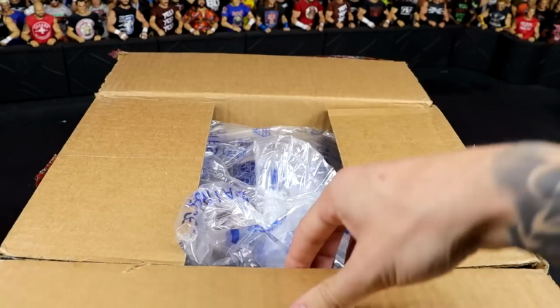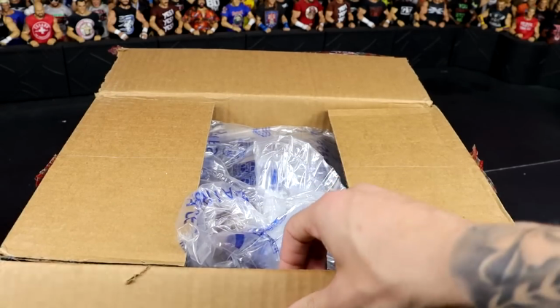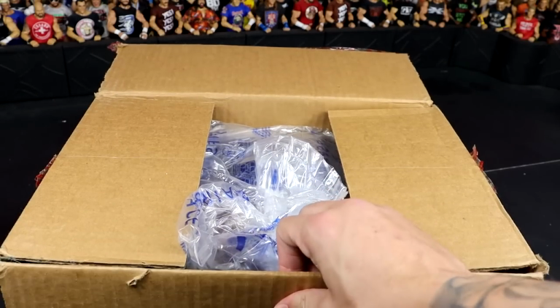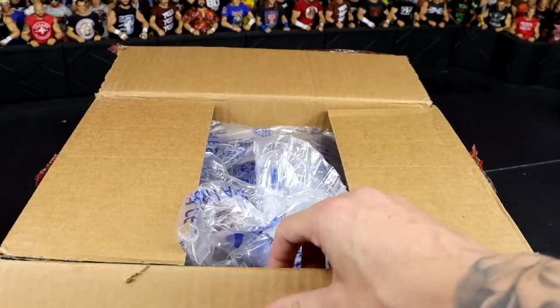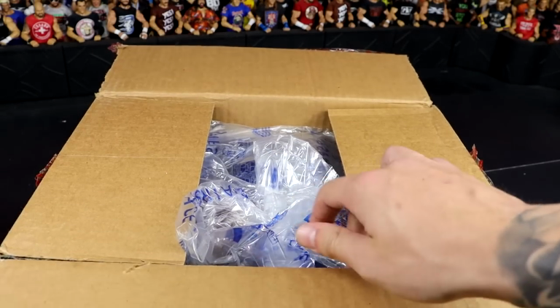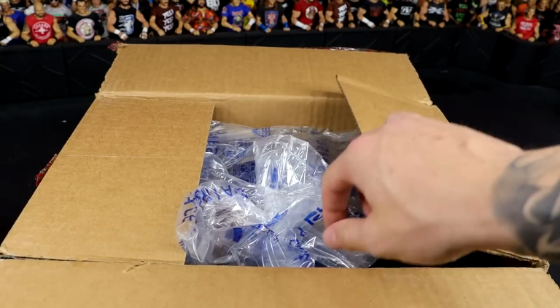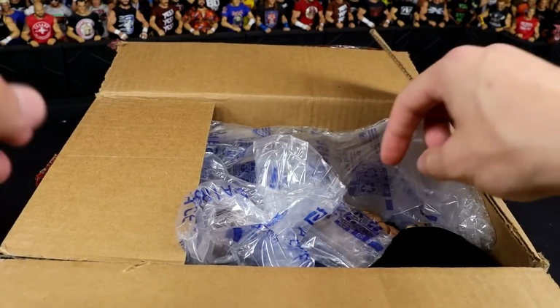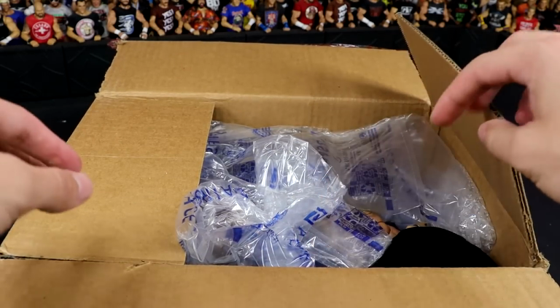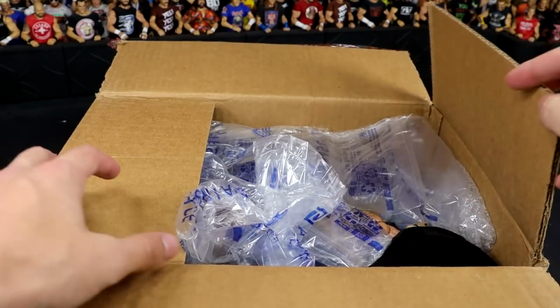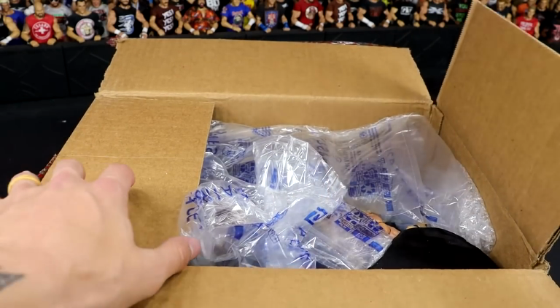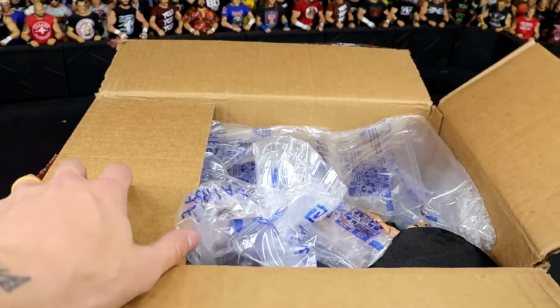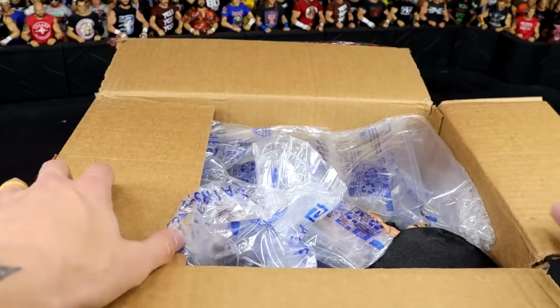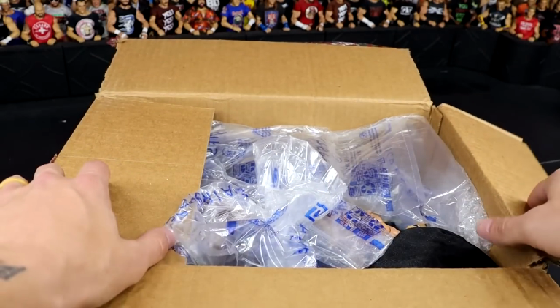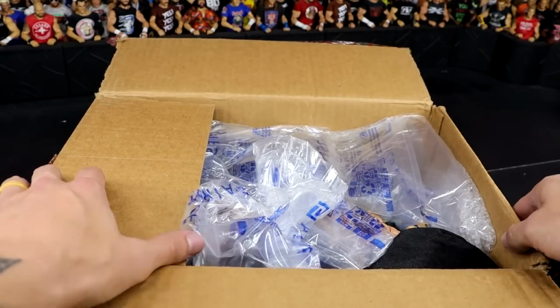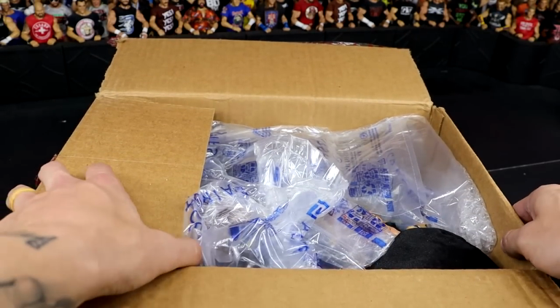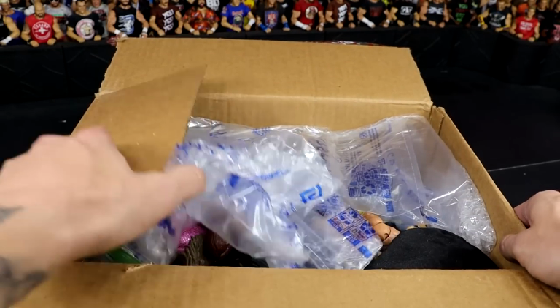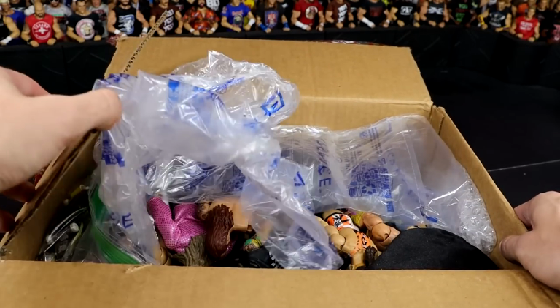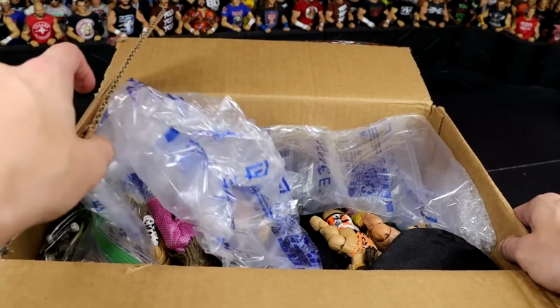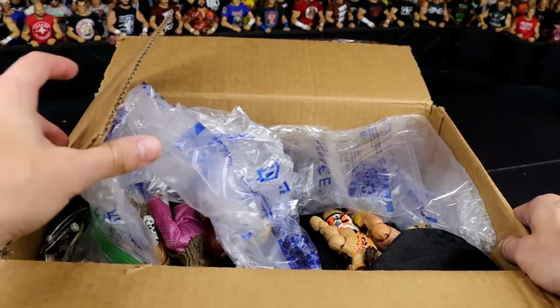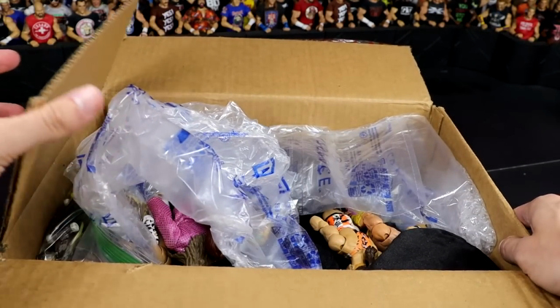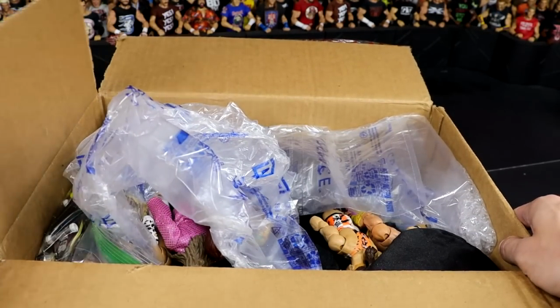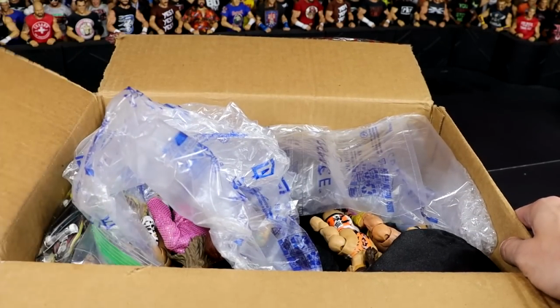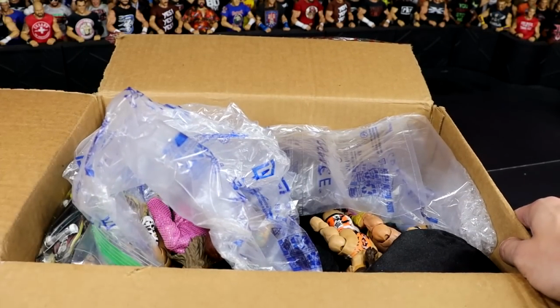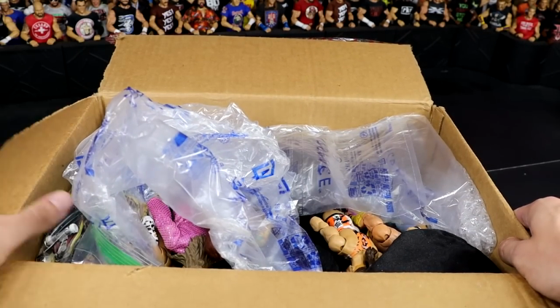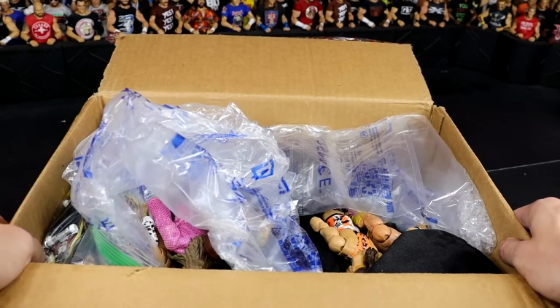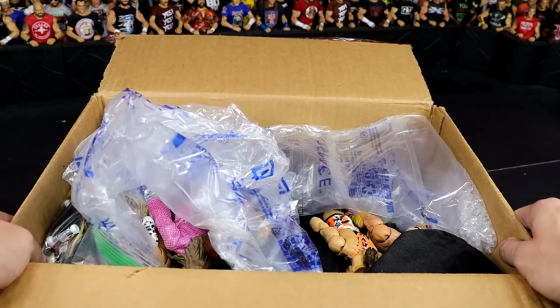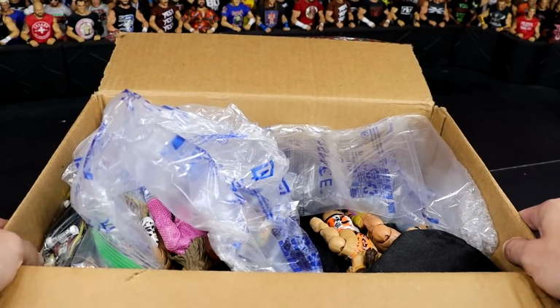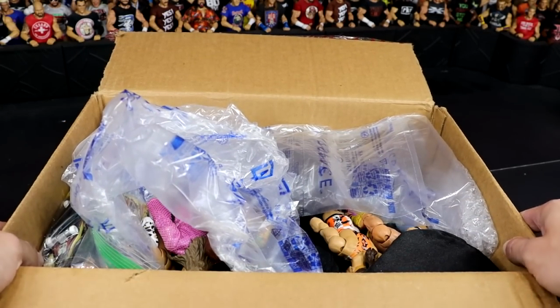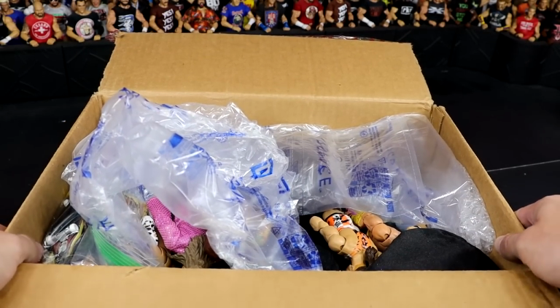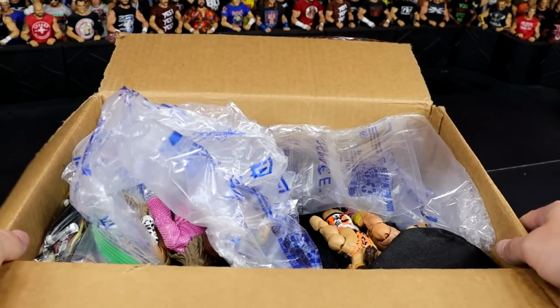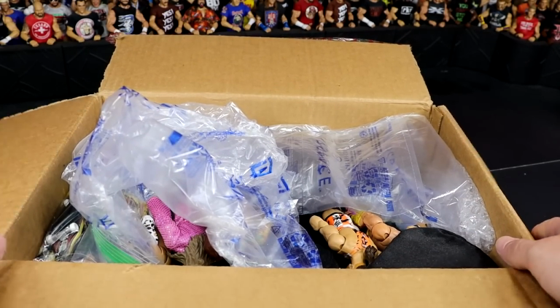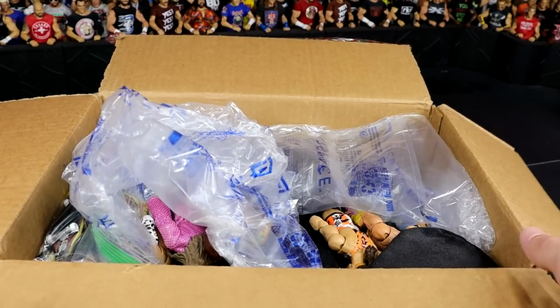All right, unveiling it here, get this out... and oh my God in heaven.